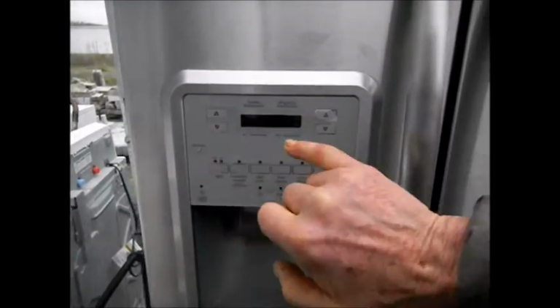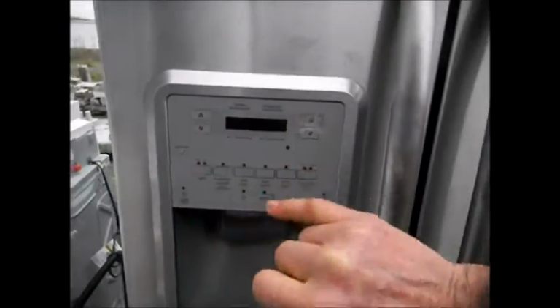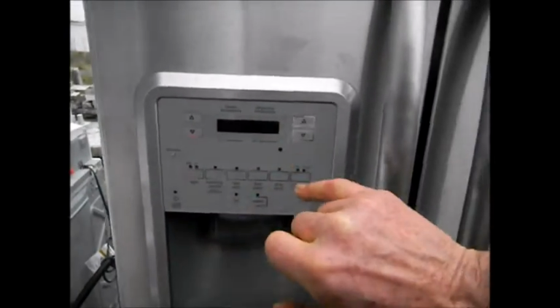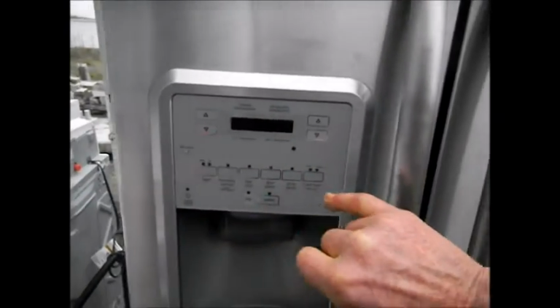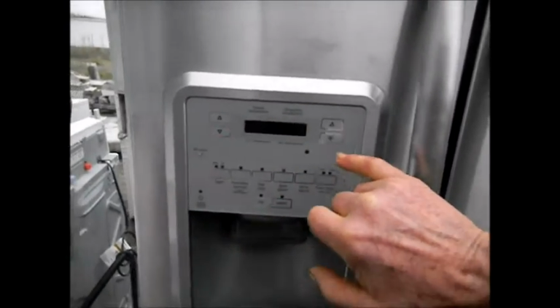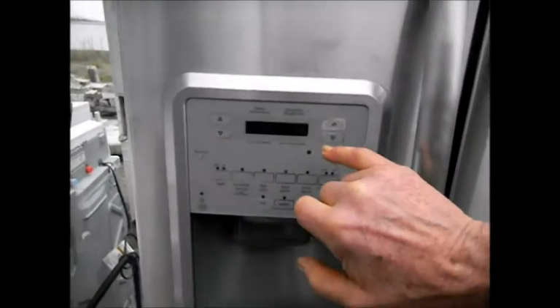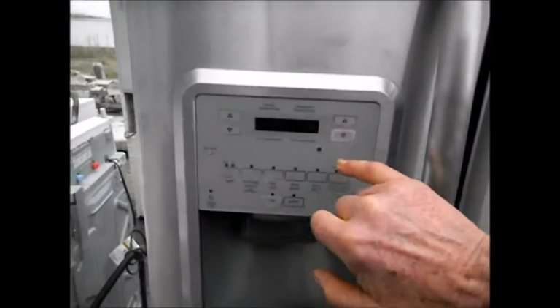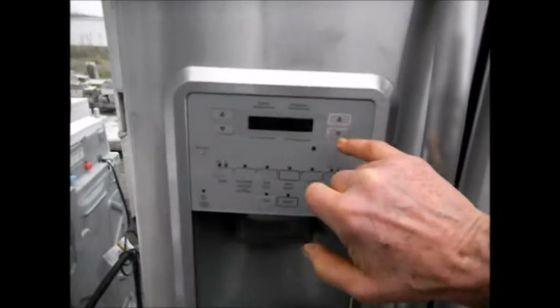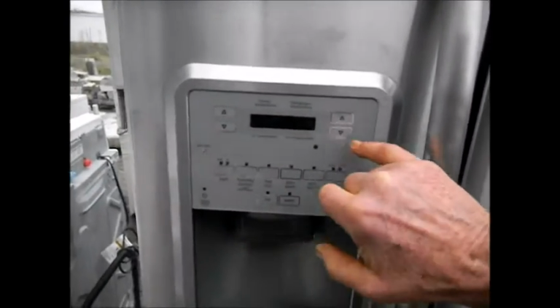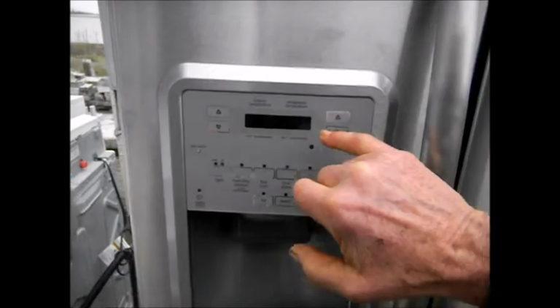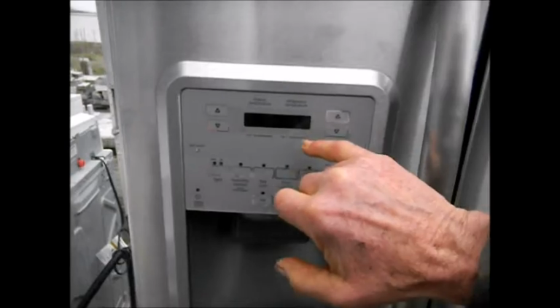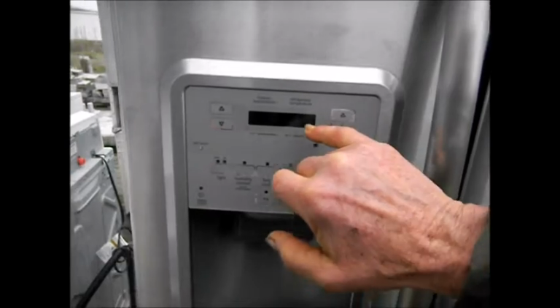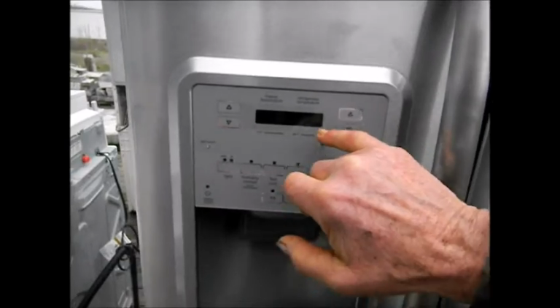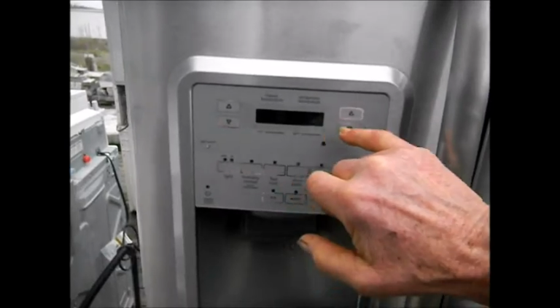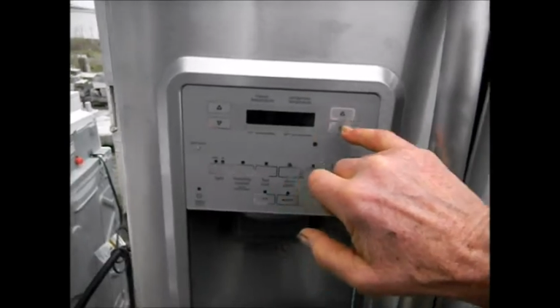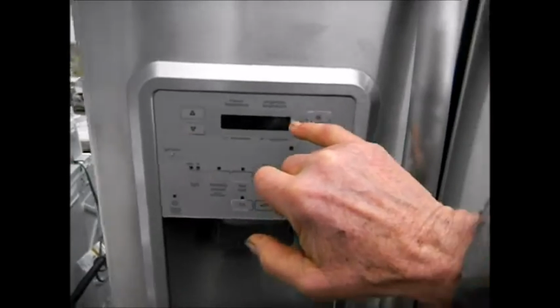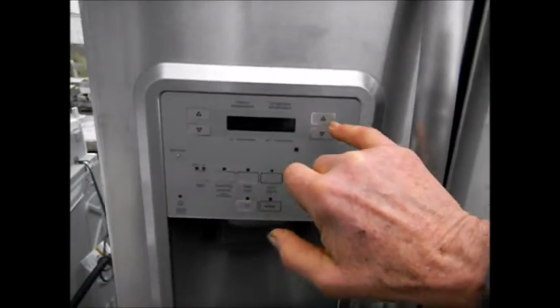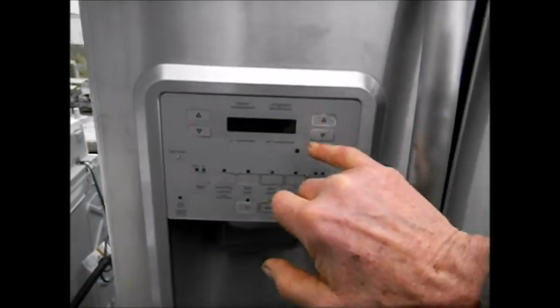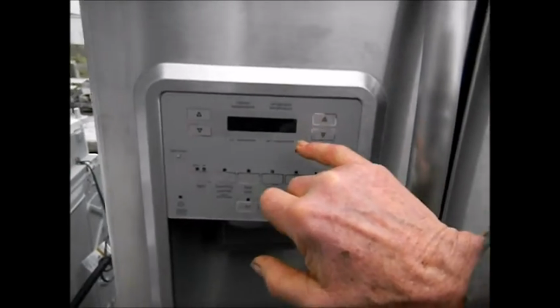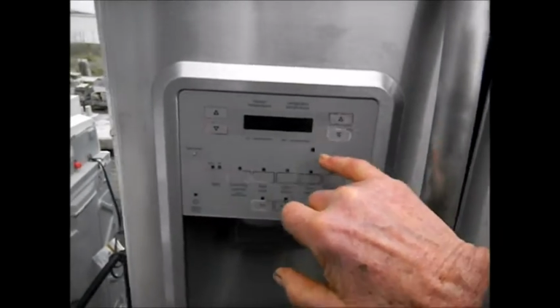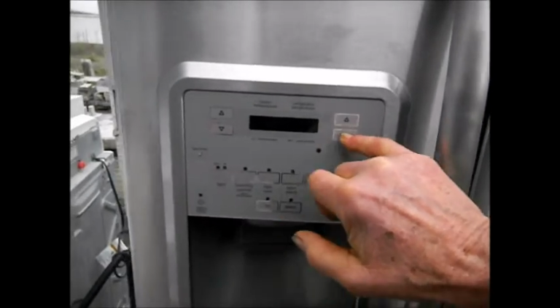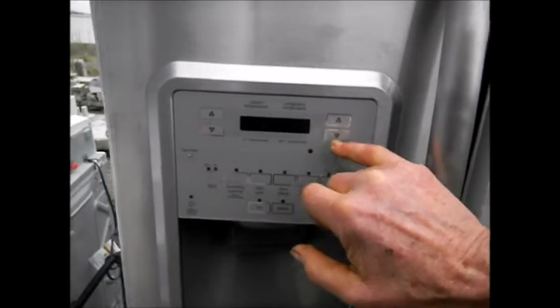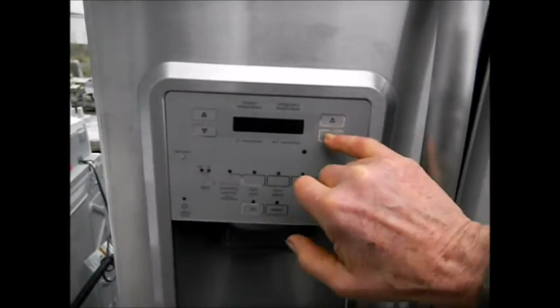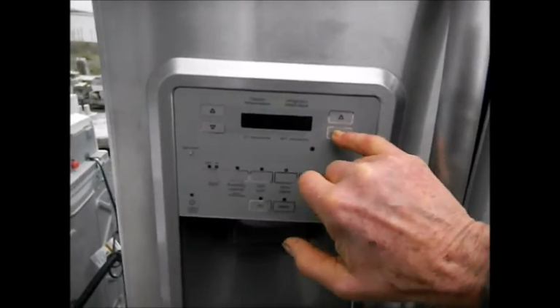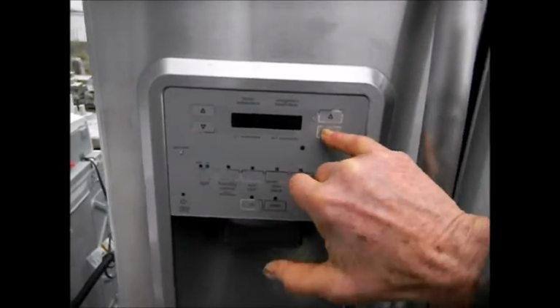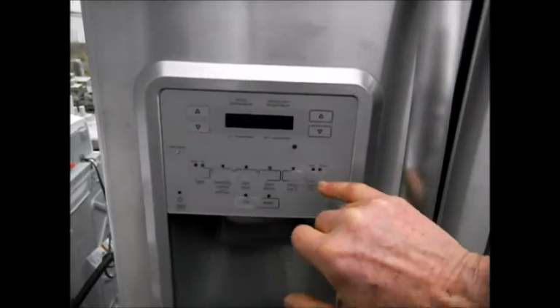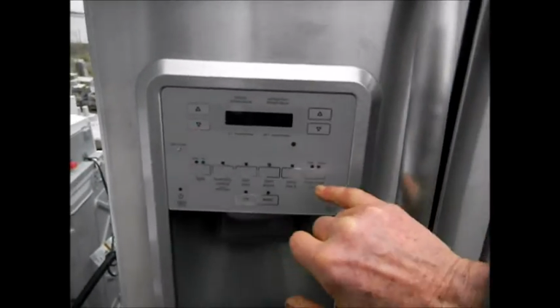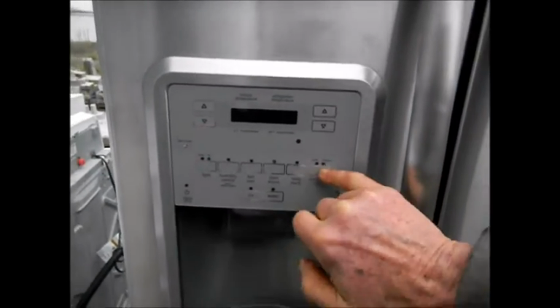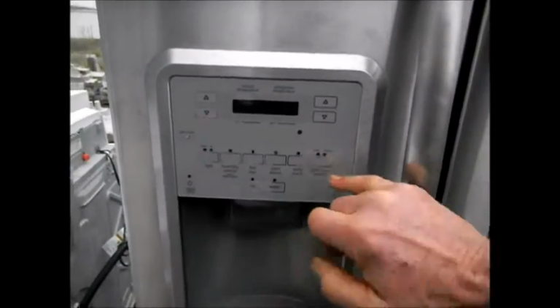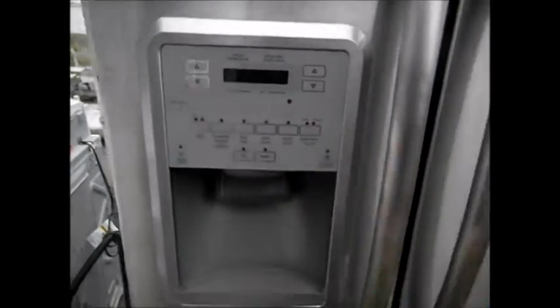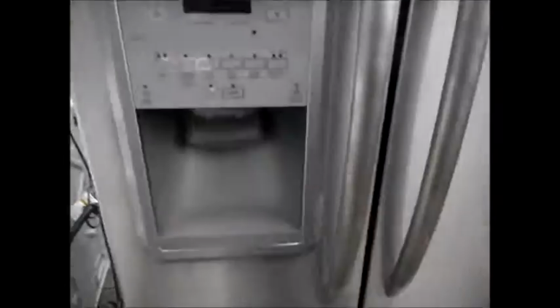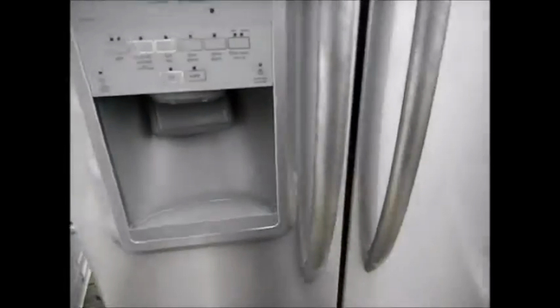Before we had some action, what would happen was, I think it would go to zeros when you press the buttons.